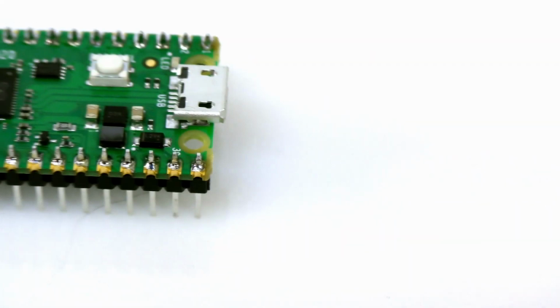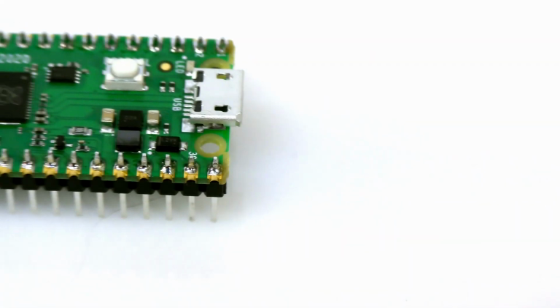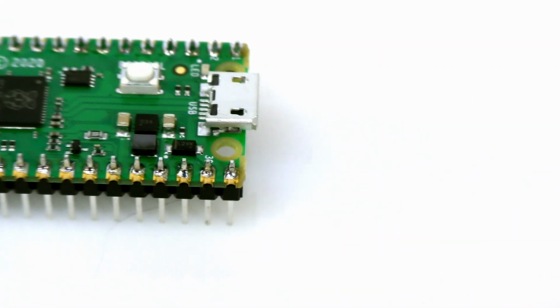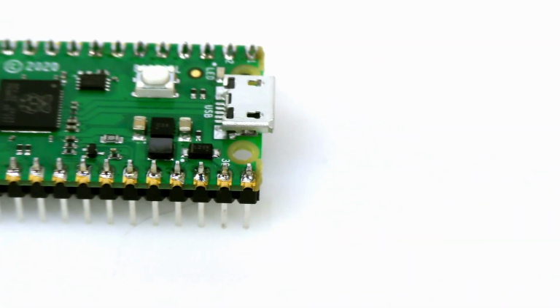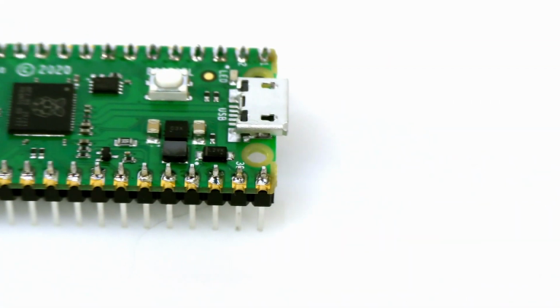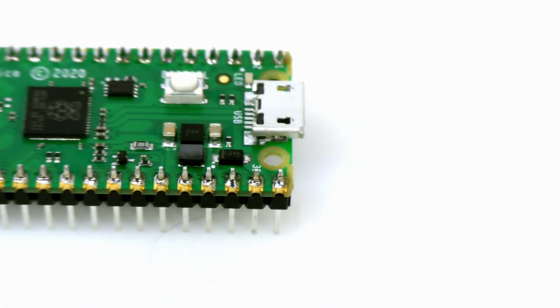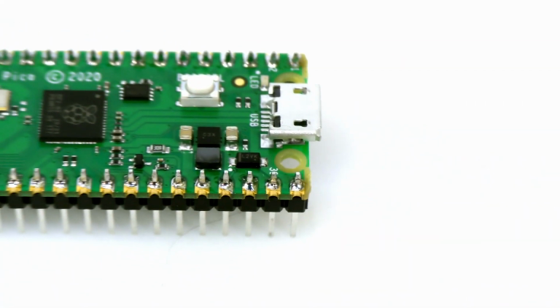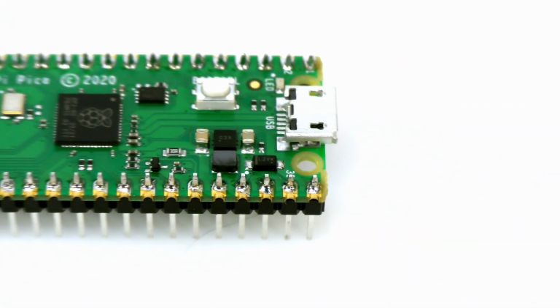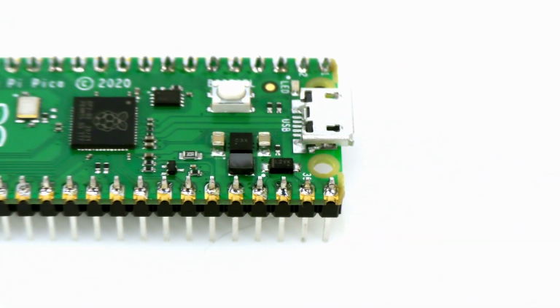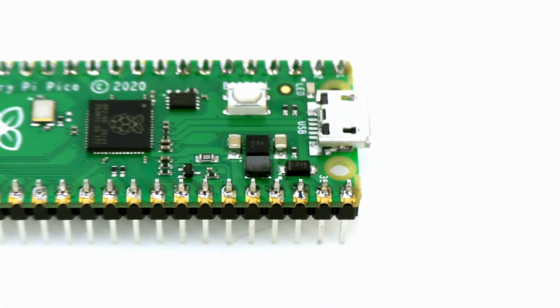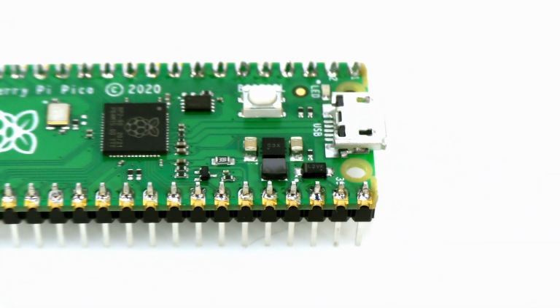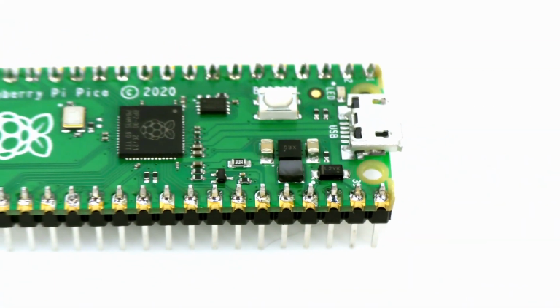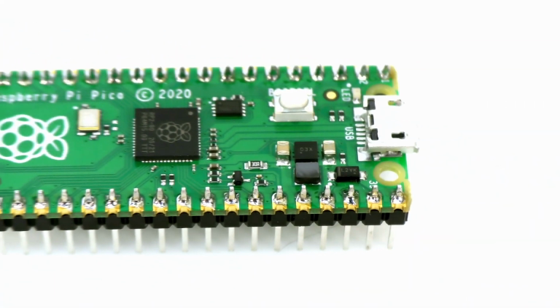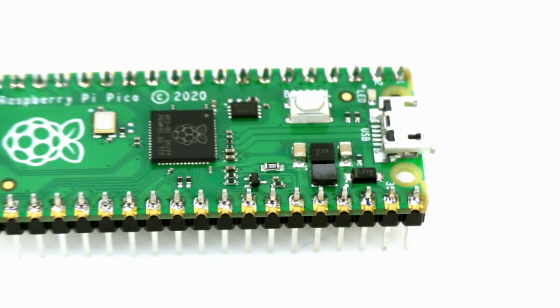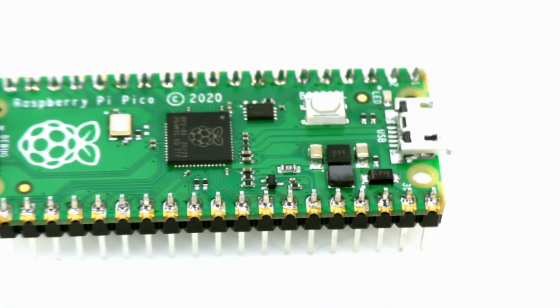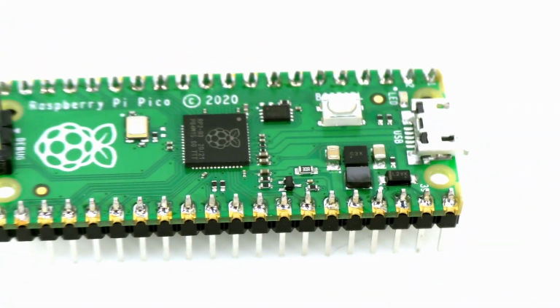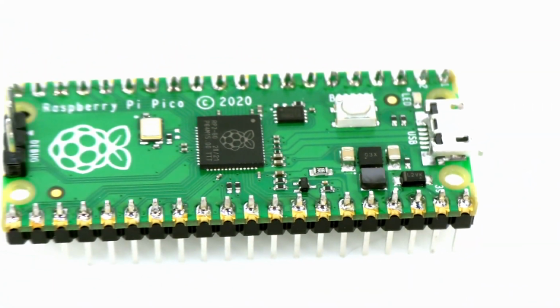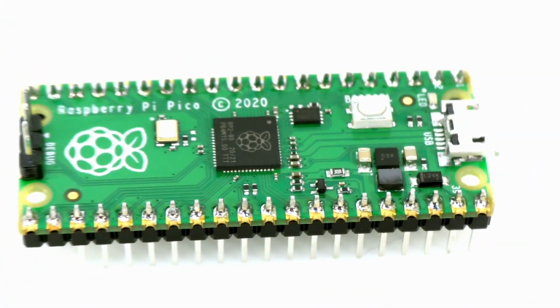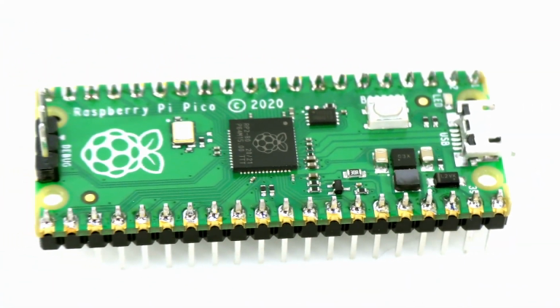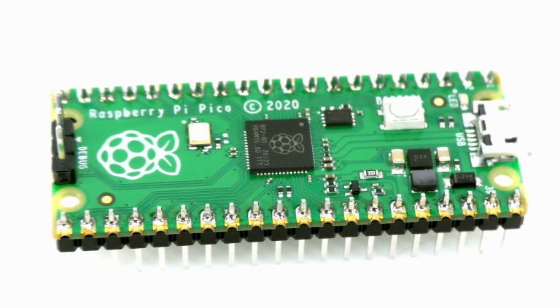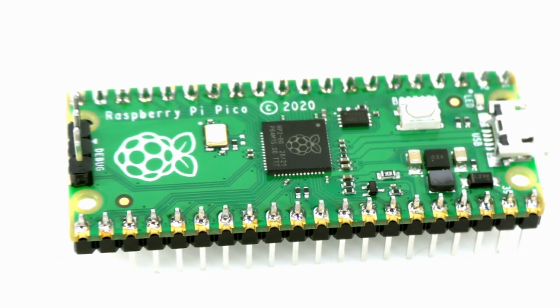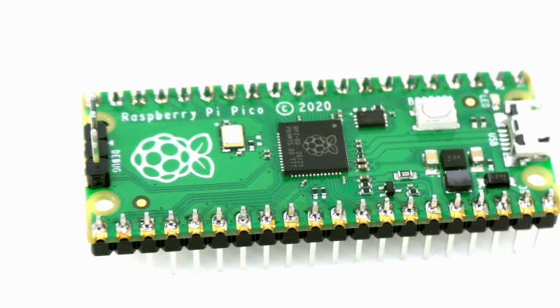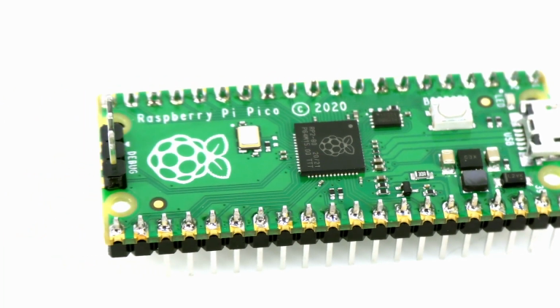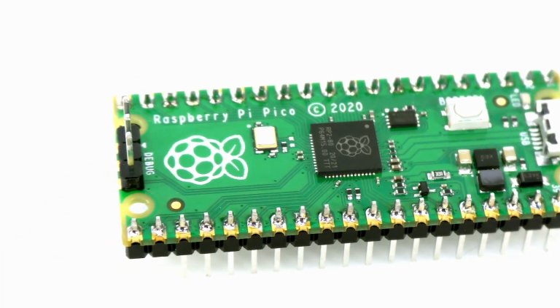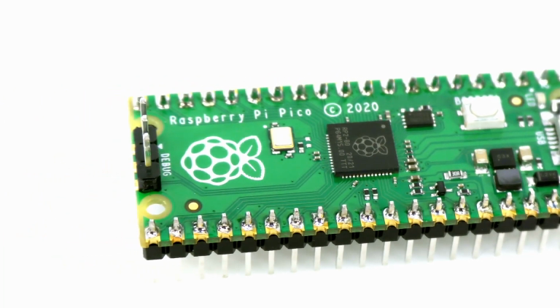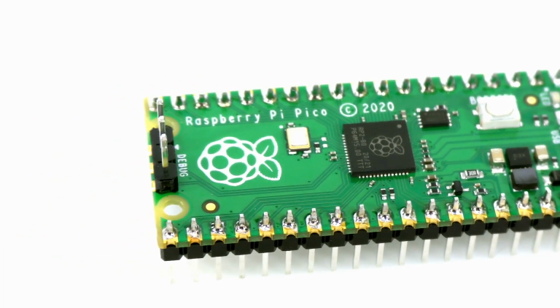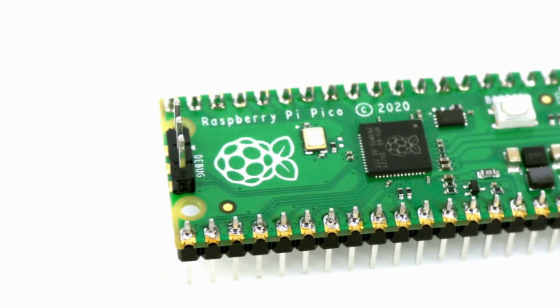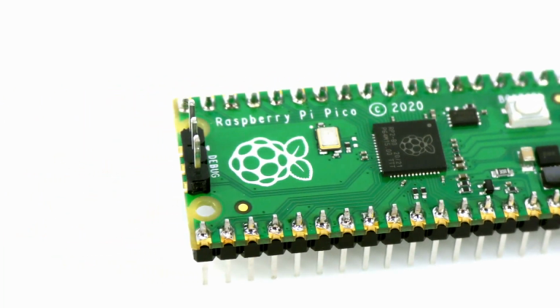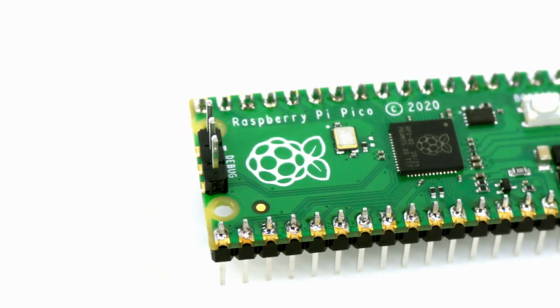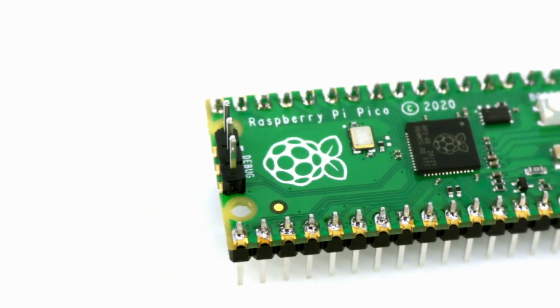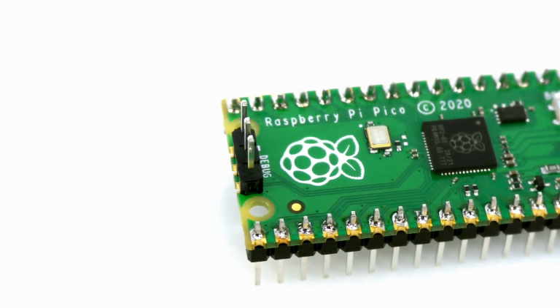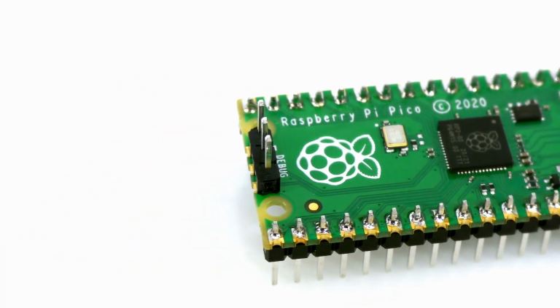Hackster will also be releasing a getting started guide for the Pico as well, so stay tuned for that project and any other ones from Hackster.